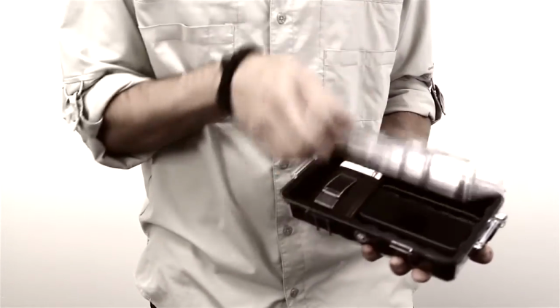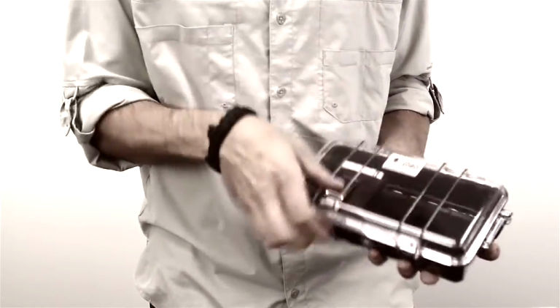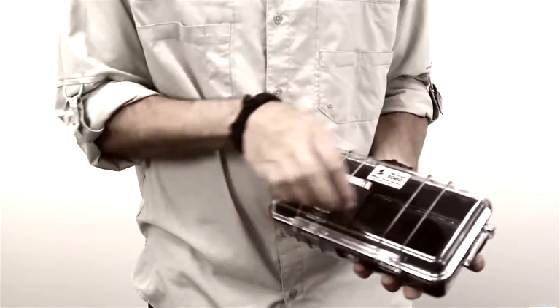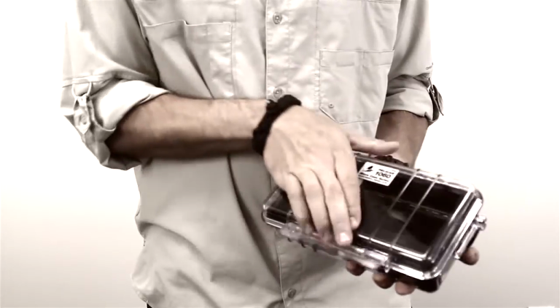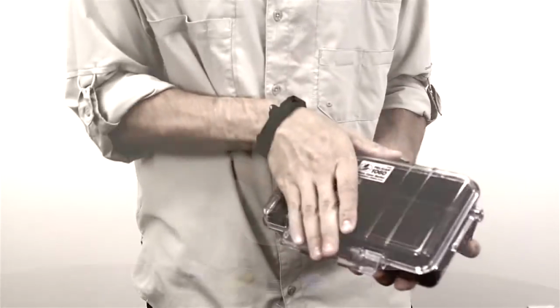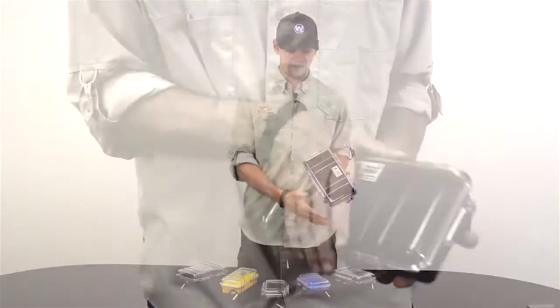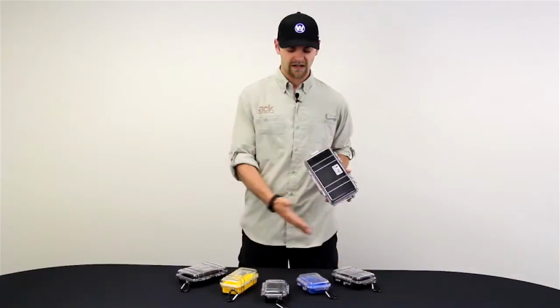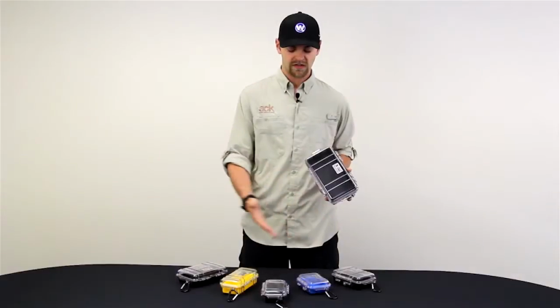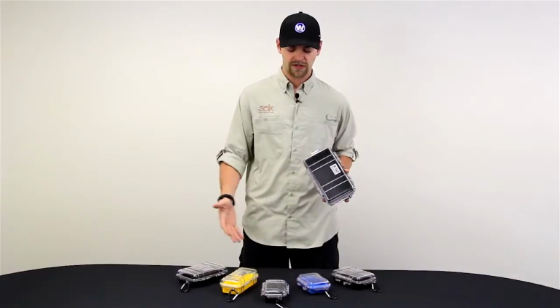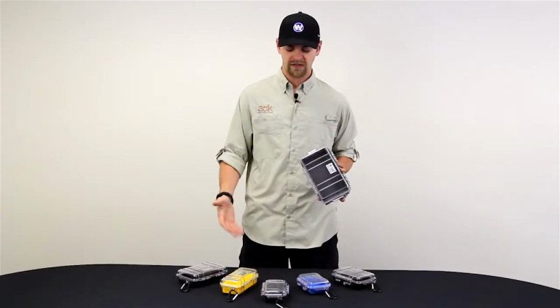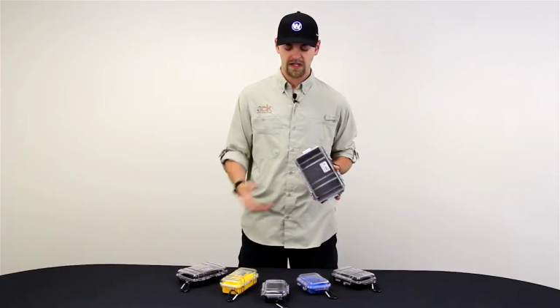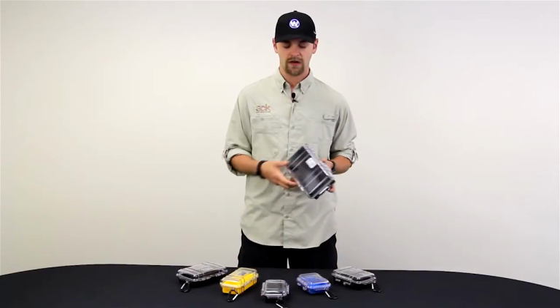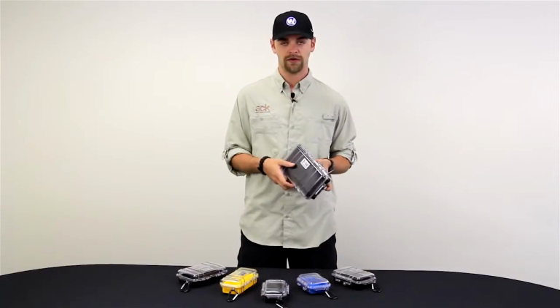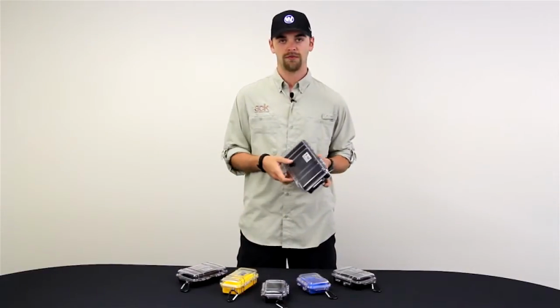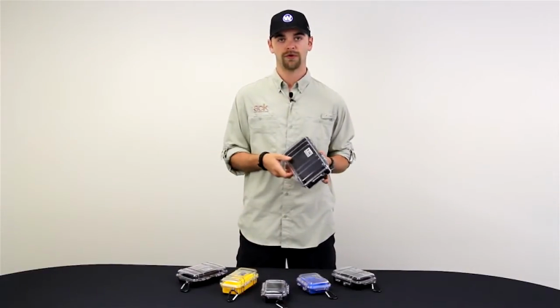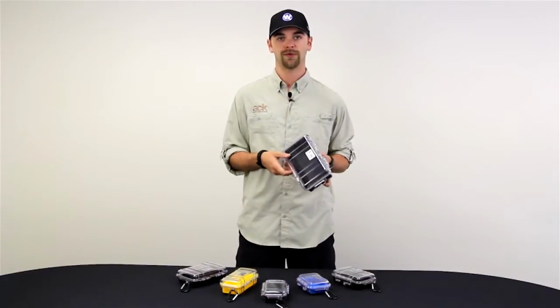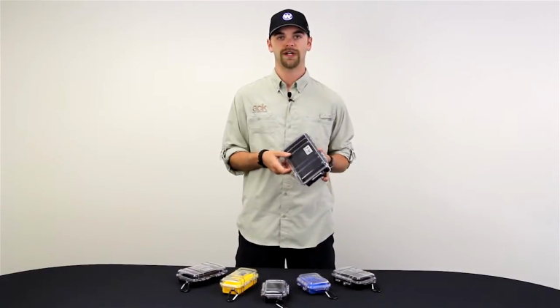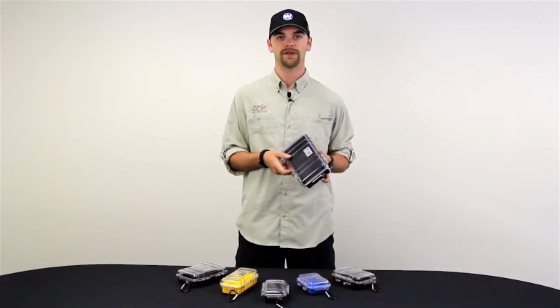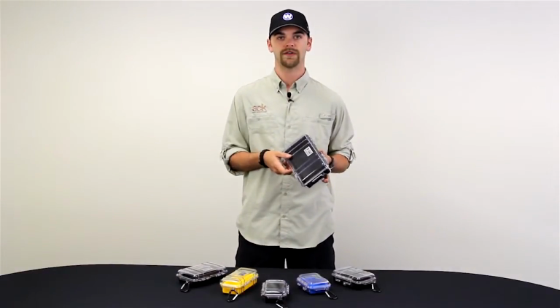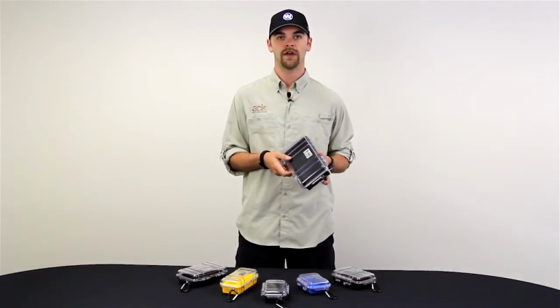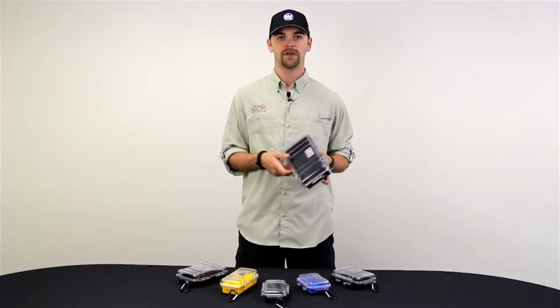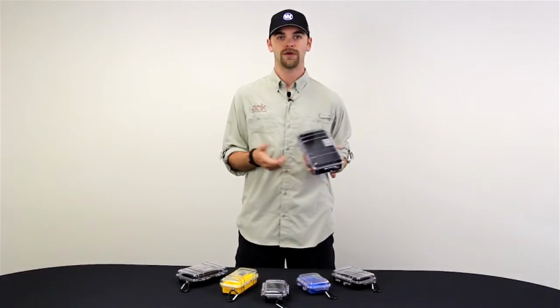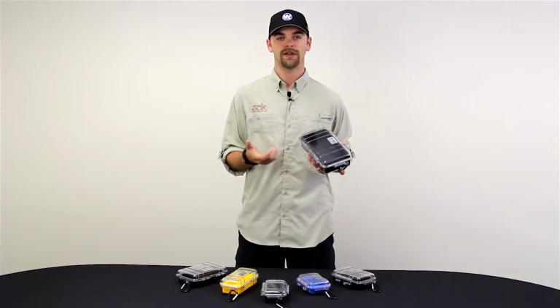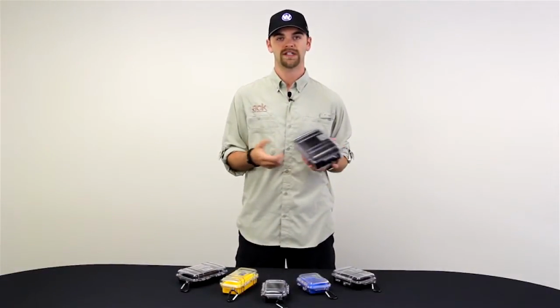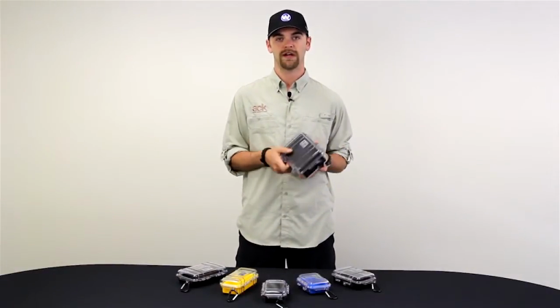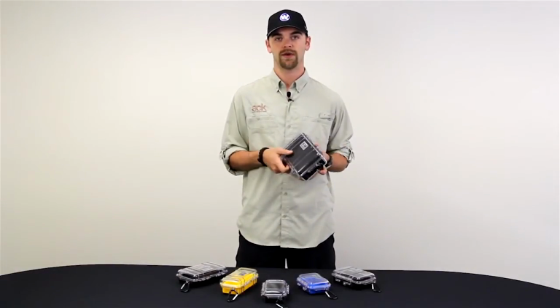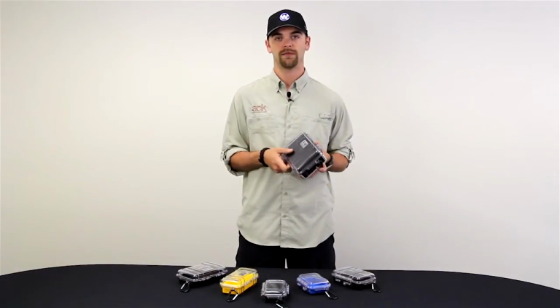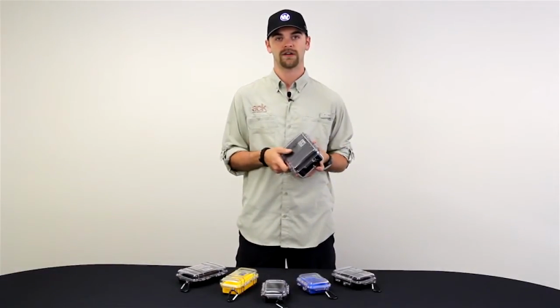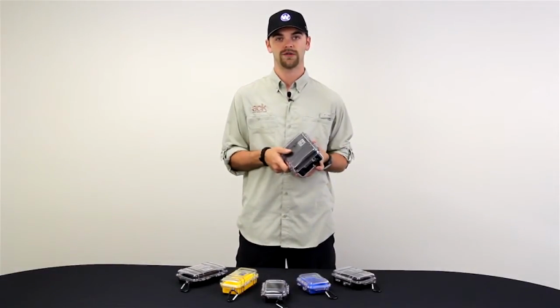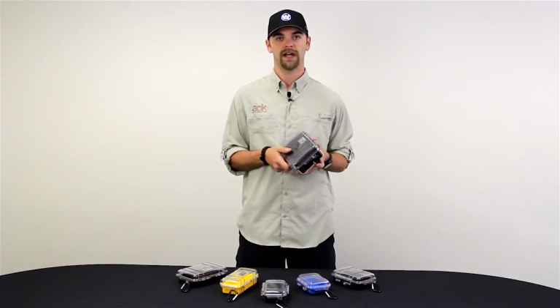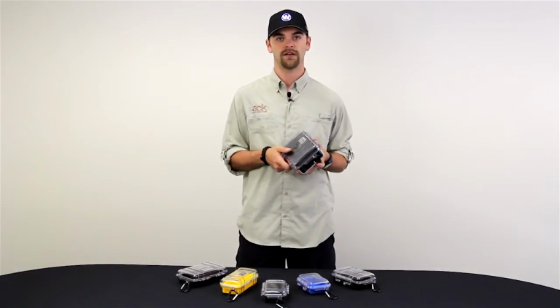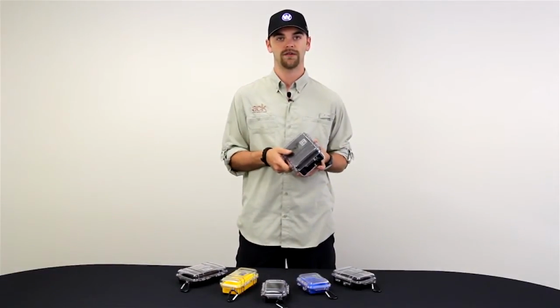They come in various sizes, as you can see, and also in multiple colors. That way you can customize whatever box that you'd like.